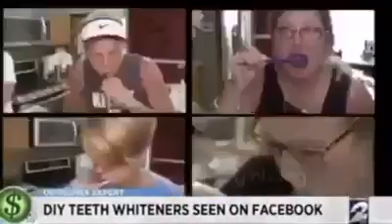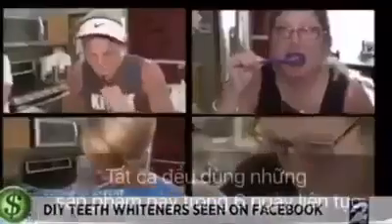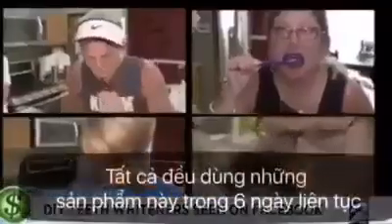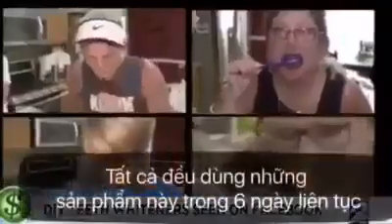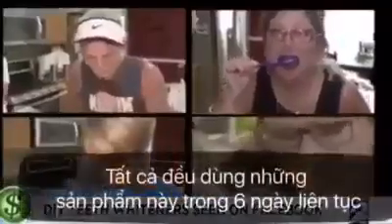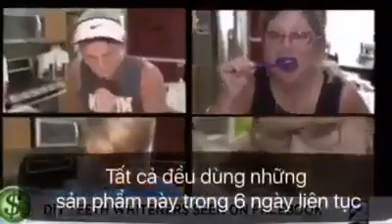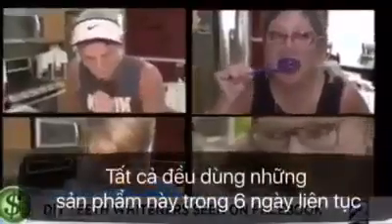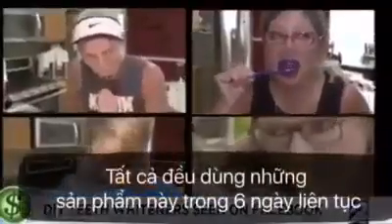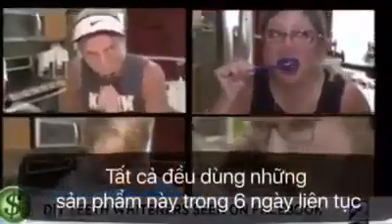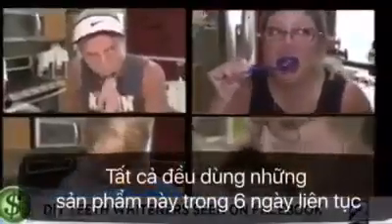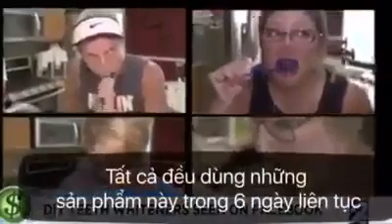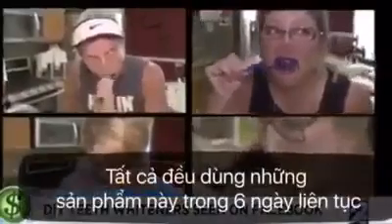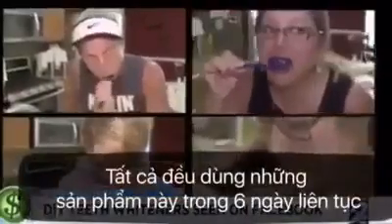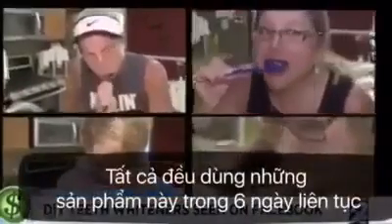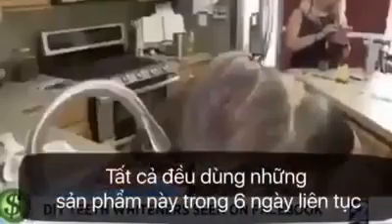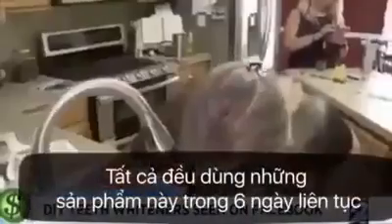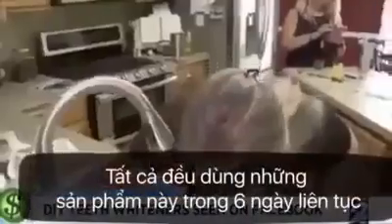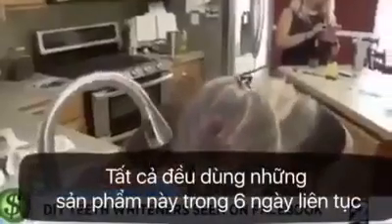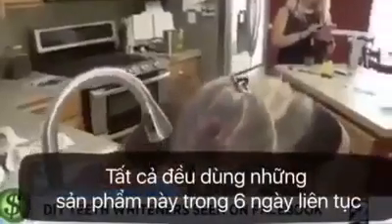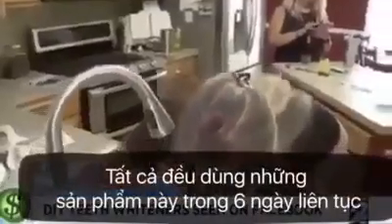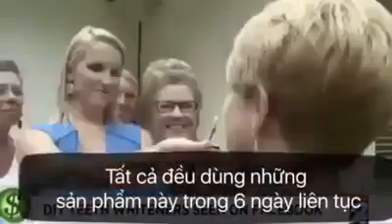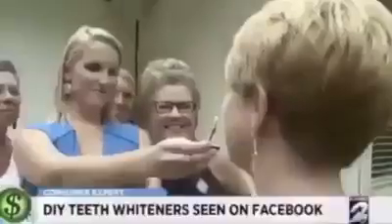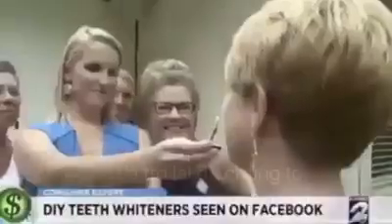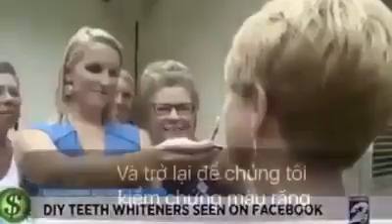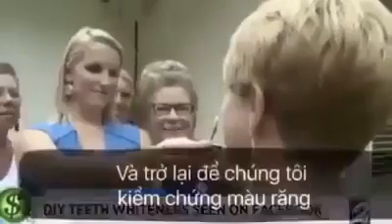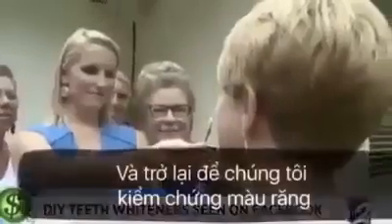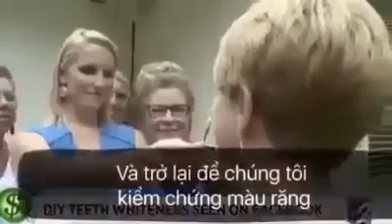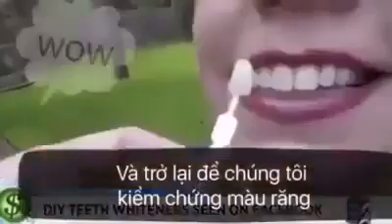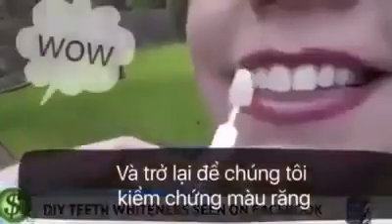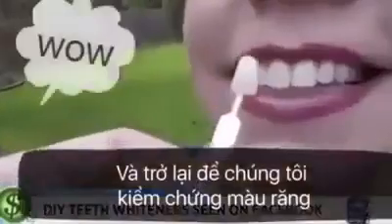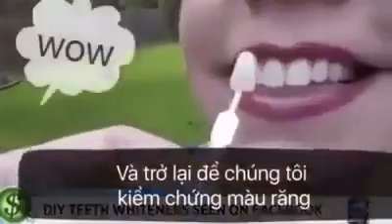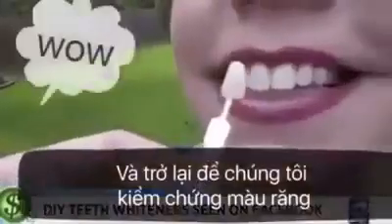They all used the products for six days straight, and then checked back in so we could examine their teeth.